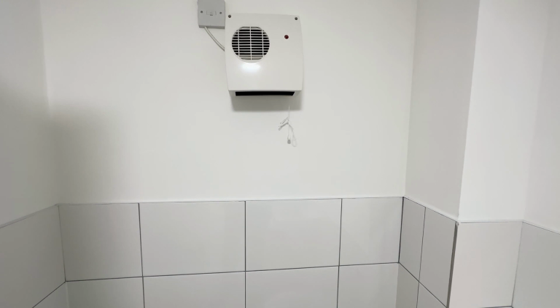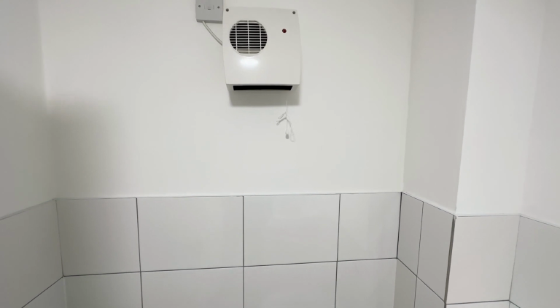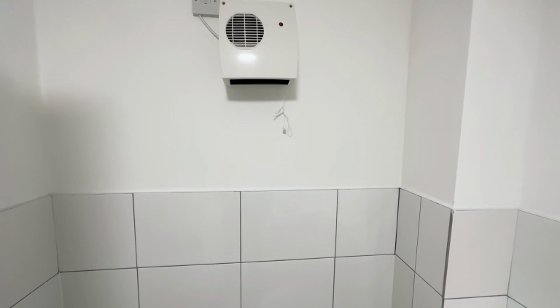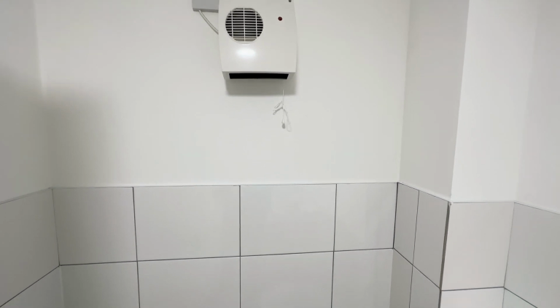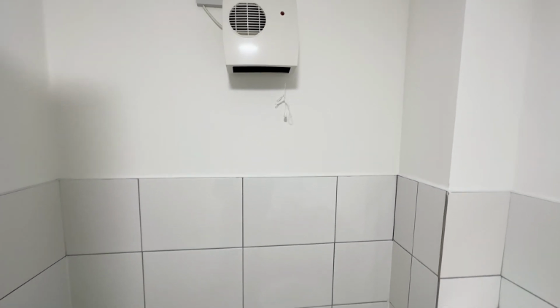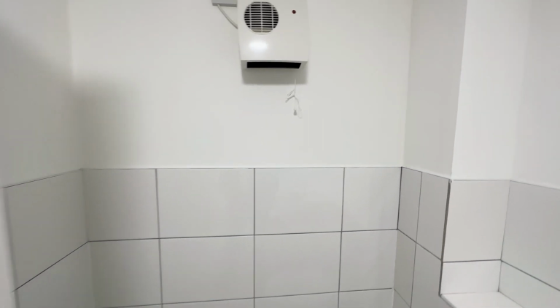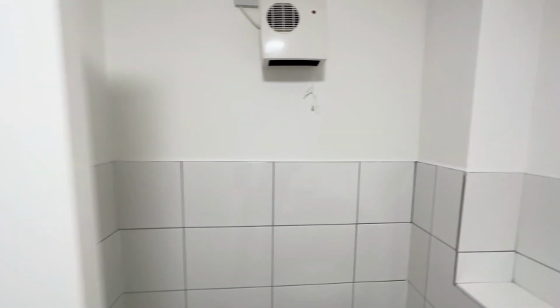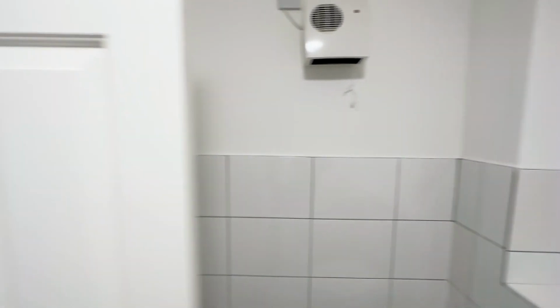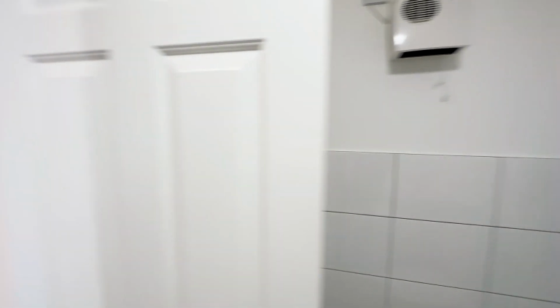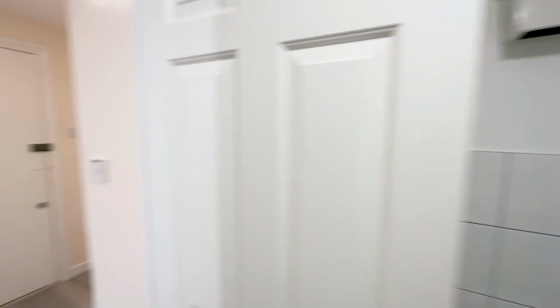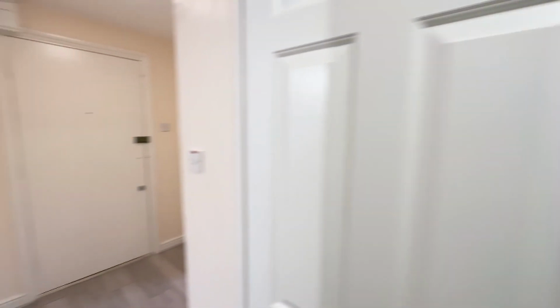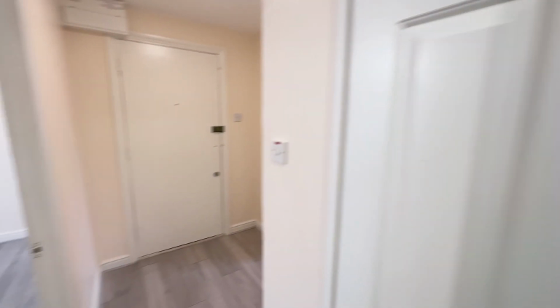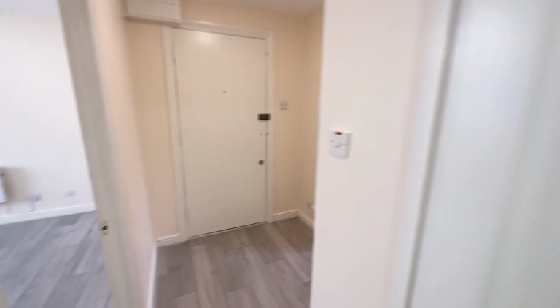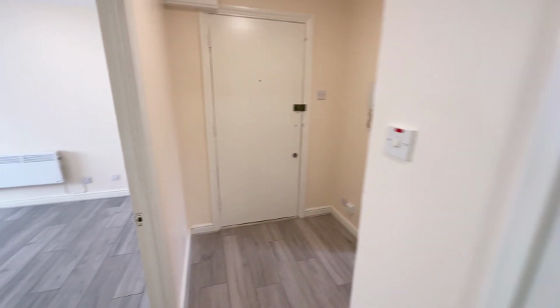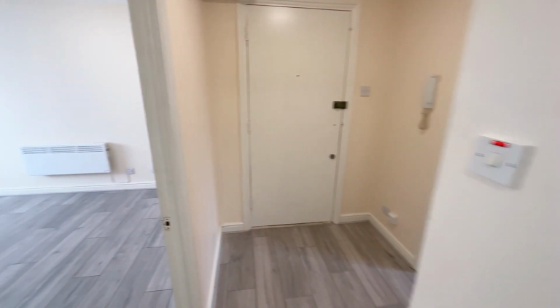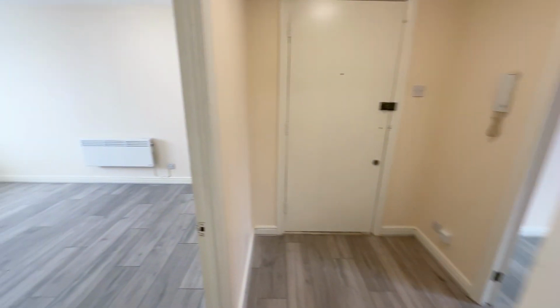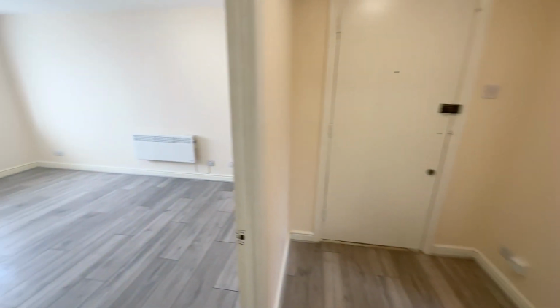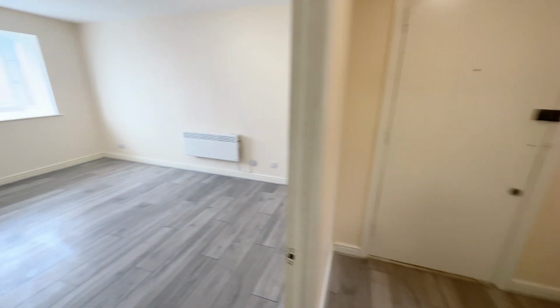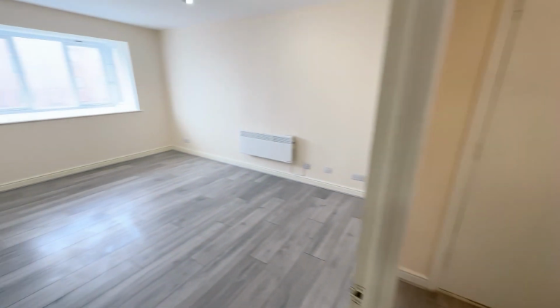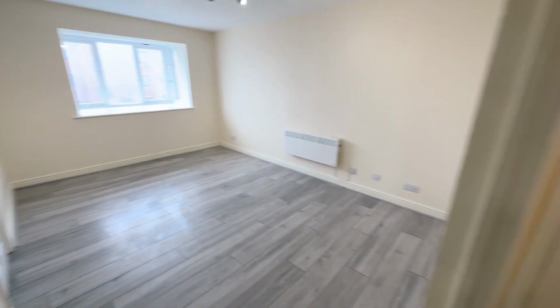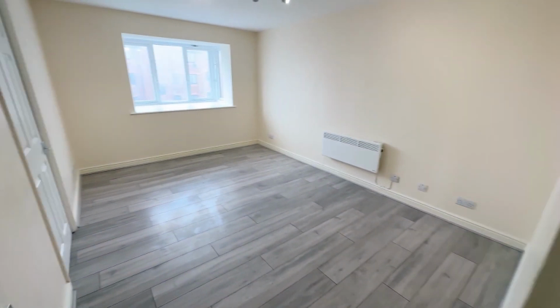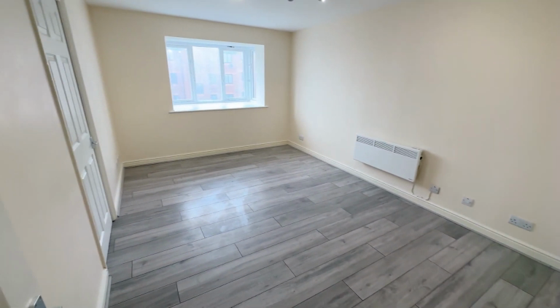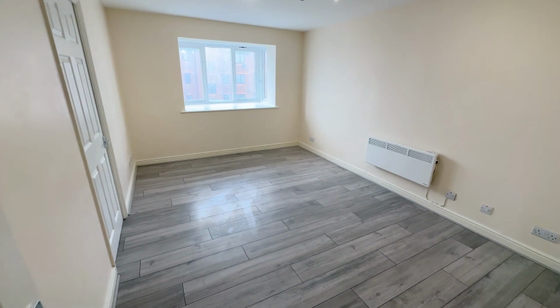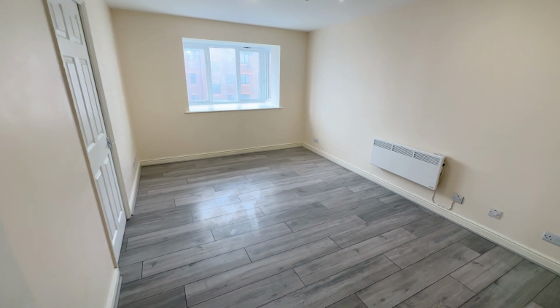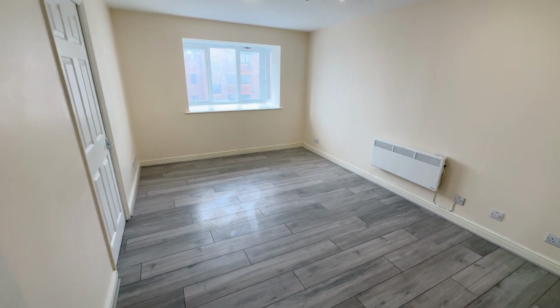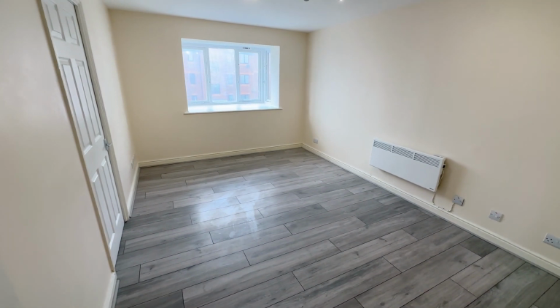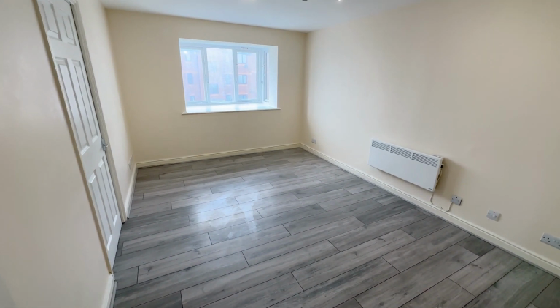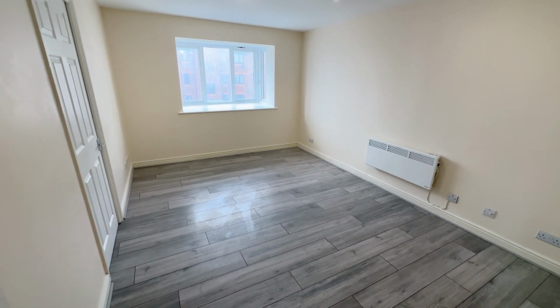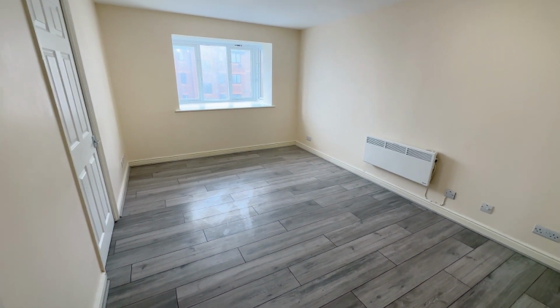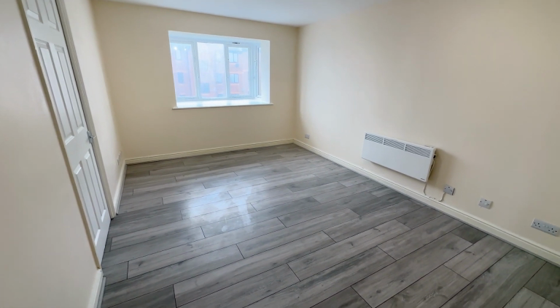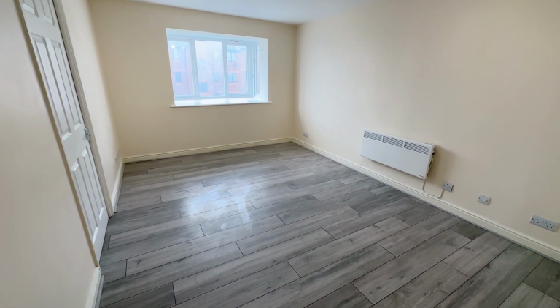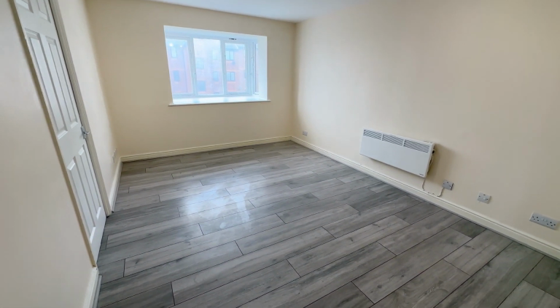Nice modern tiling throughout. Just behind us you've got your warm air heater — put that on and it warms up very quickly. And then we've got our living room, which is a very spacious room.